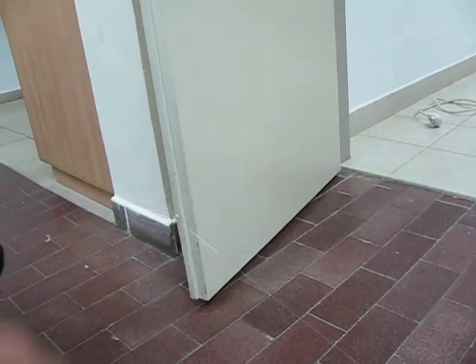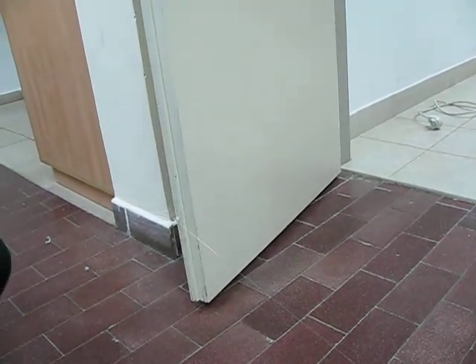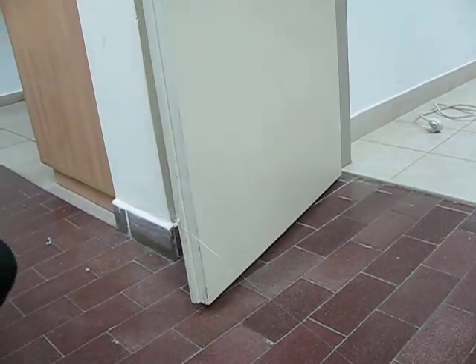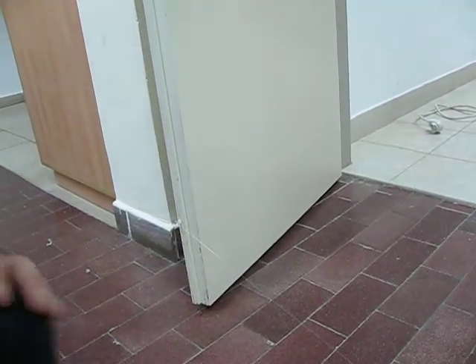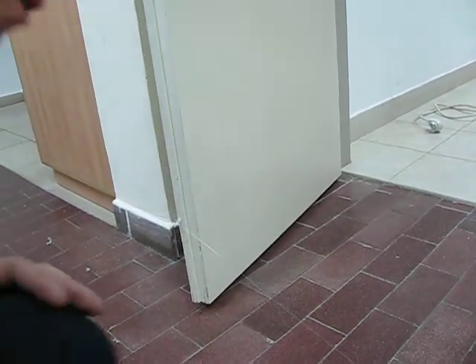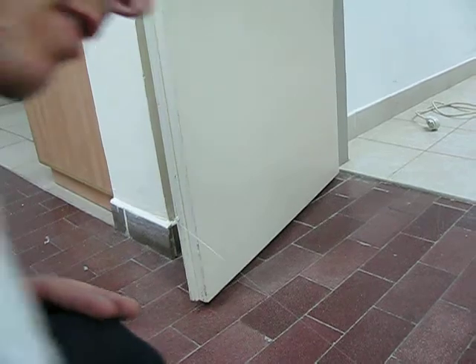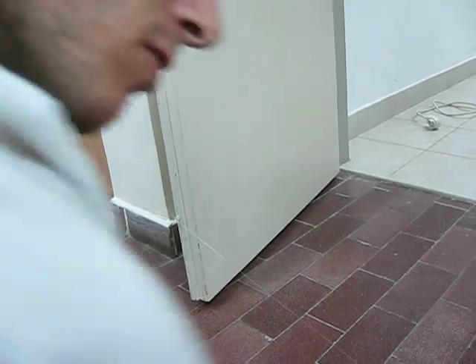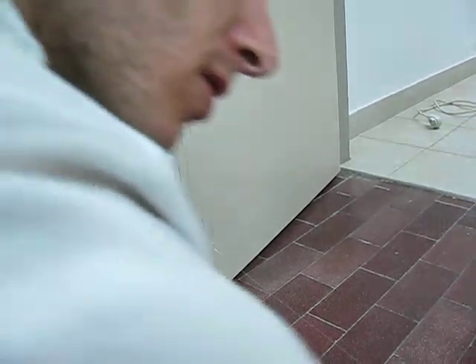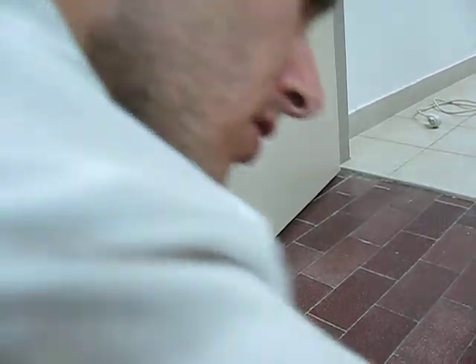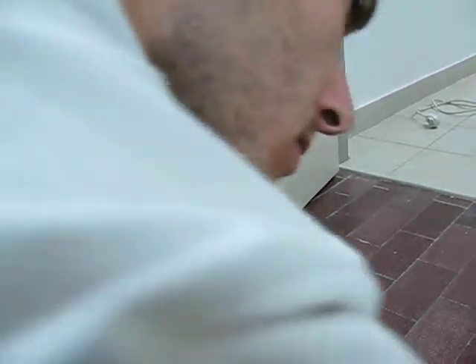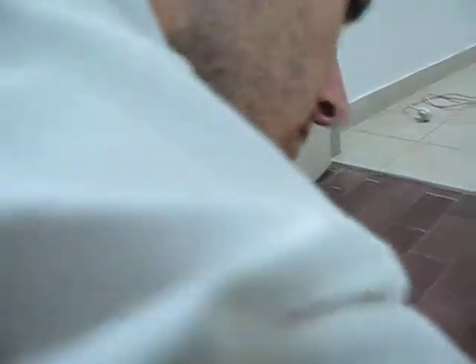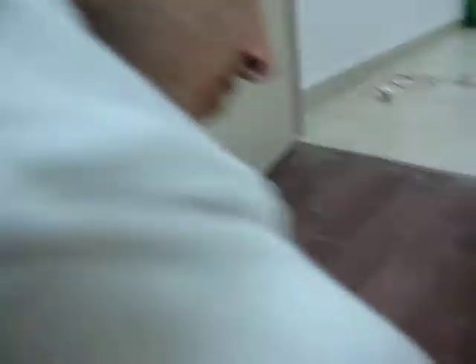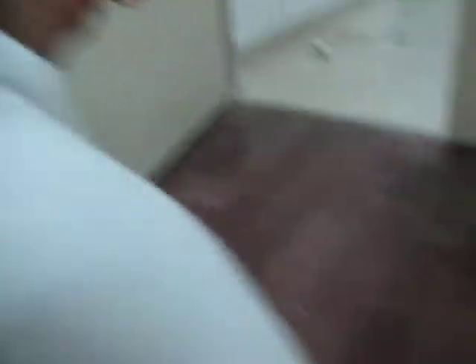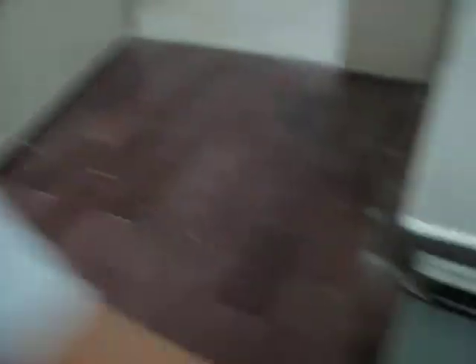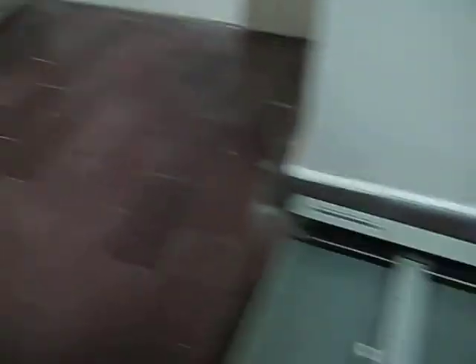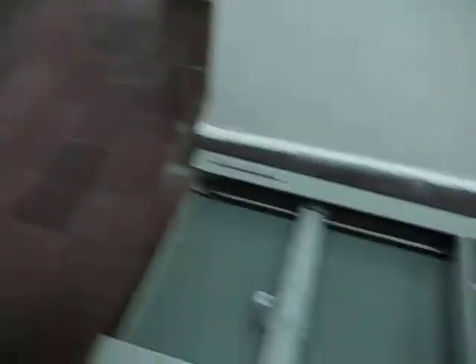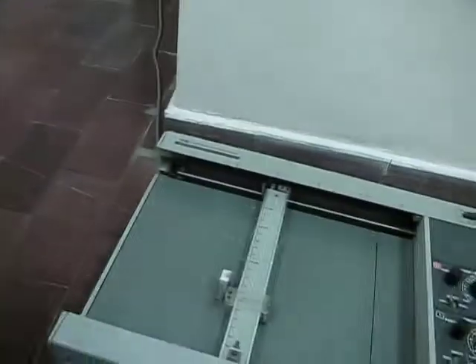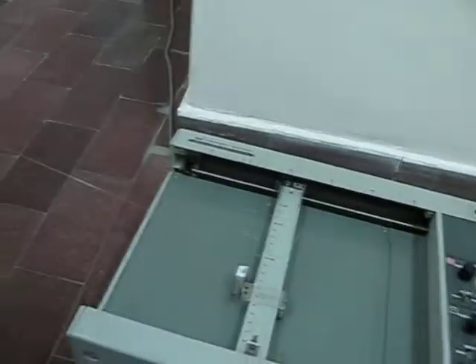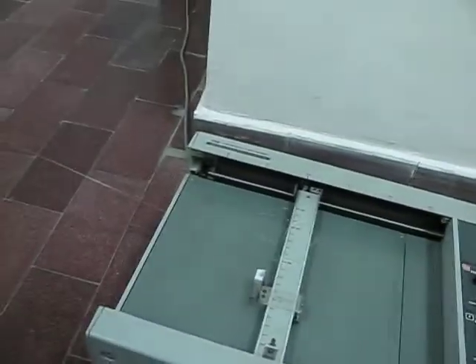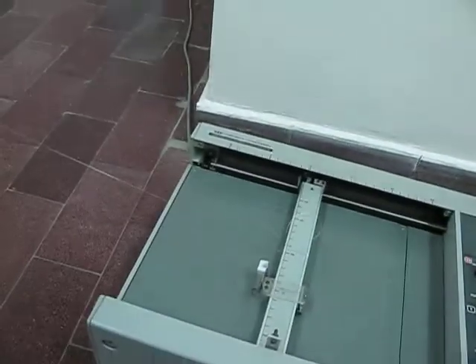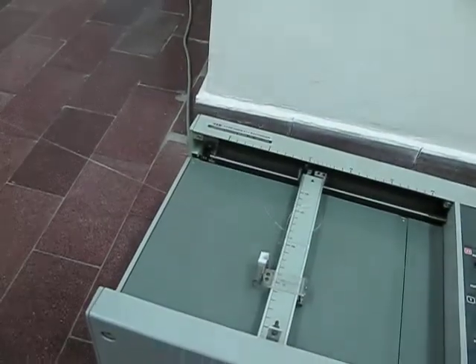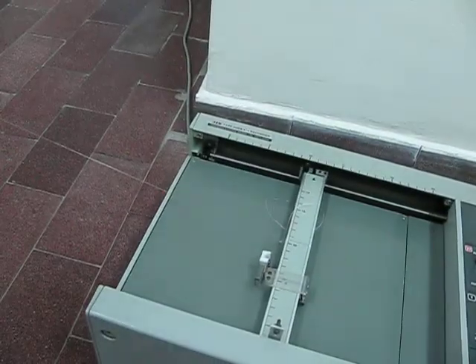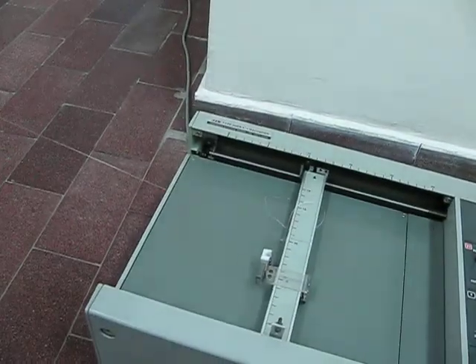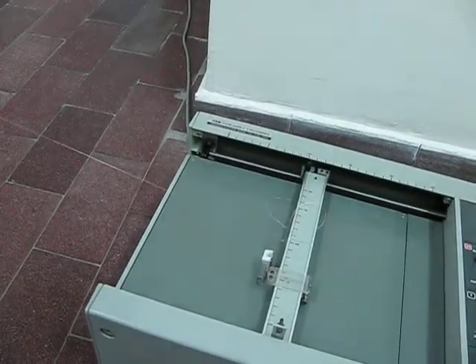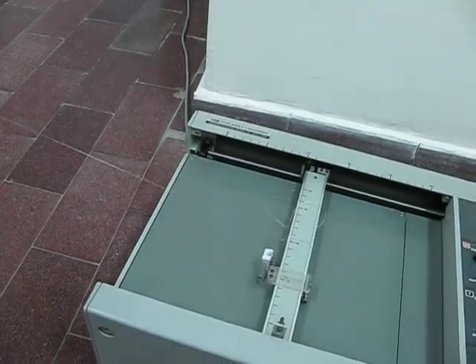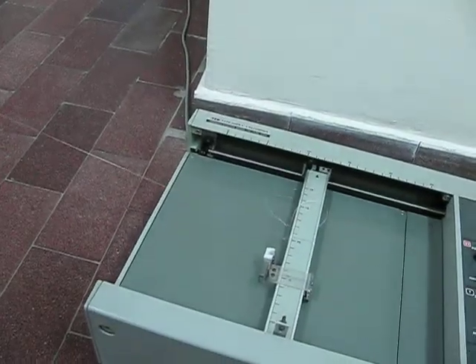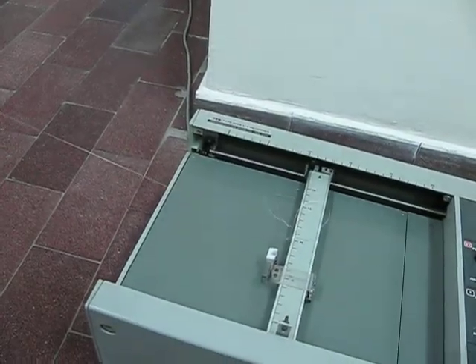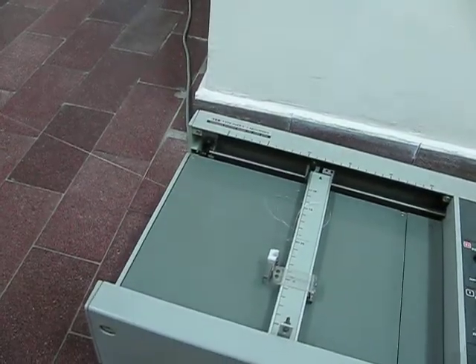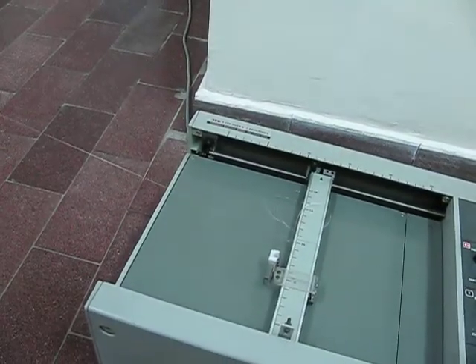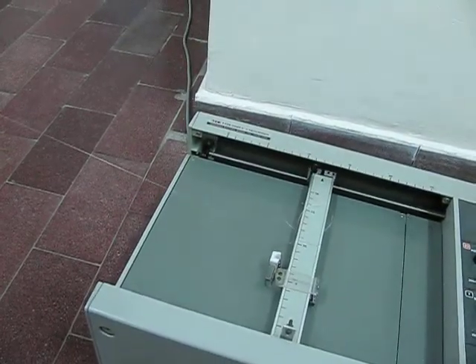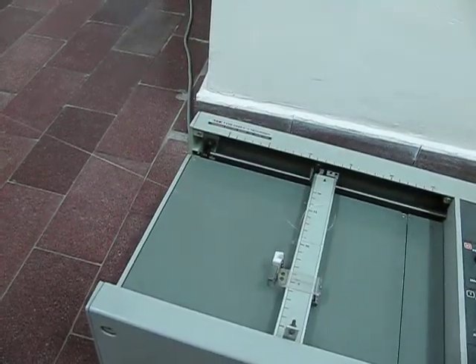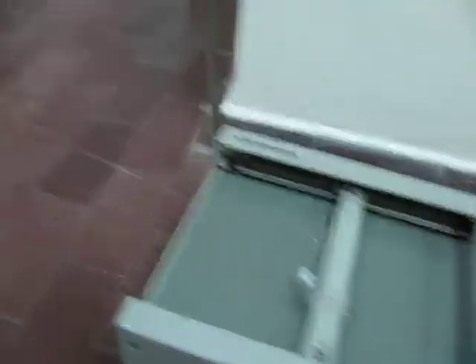Faster still. You can hear the pitch rising.